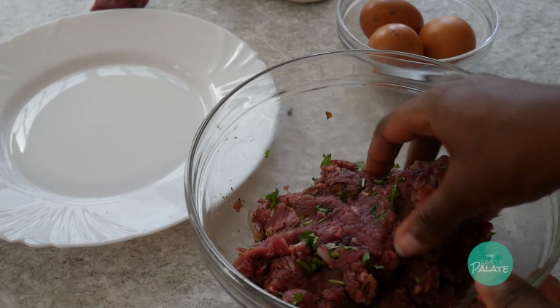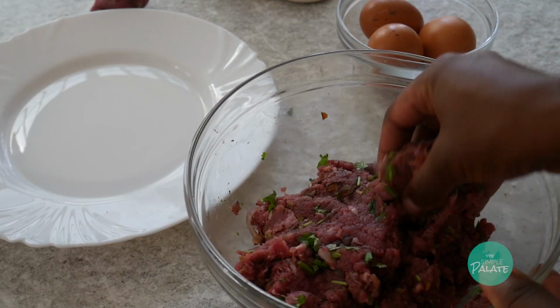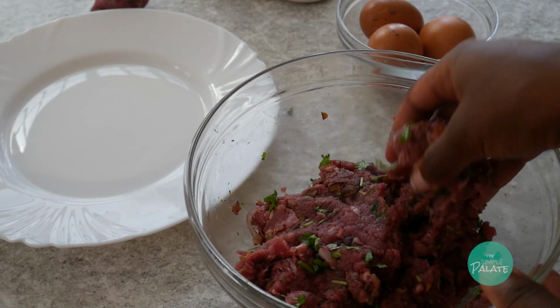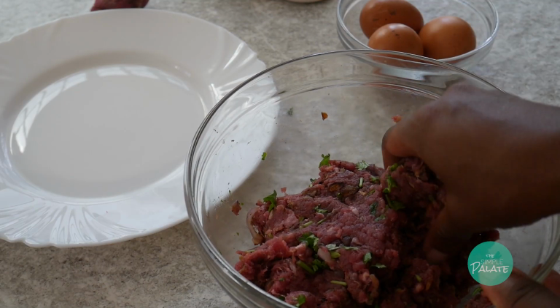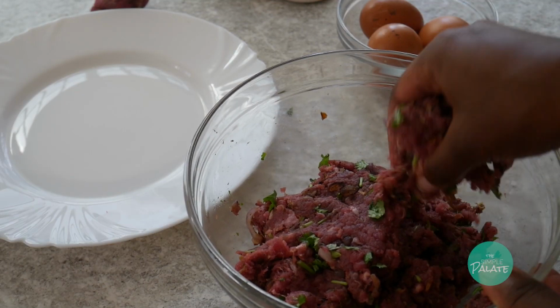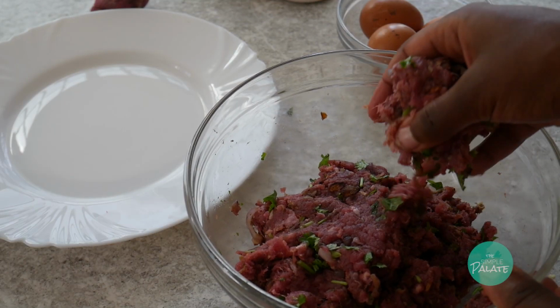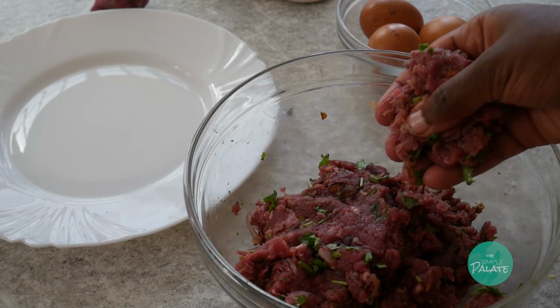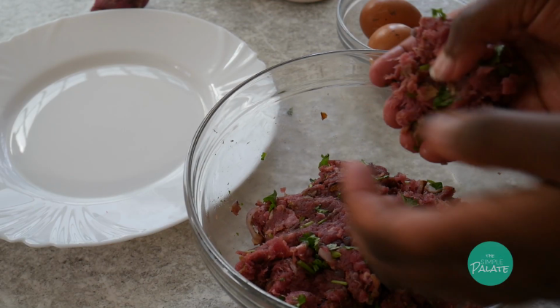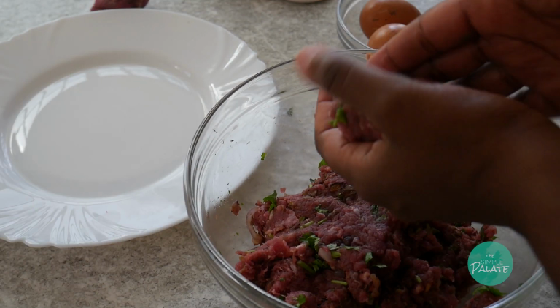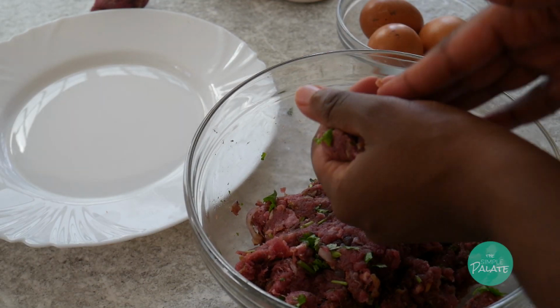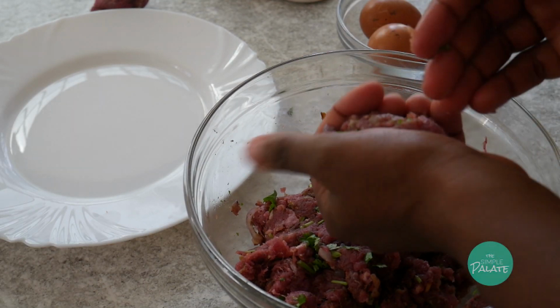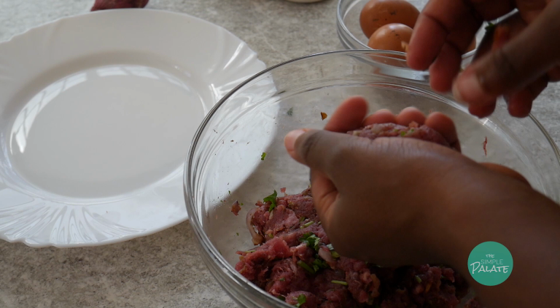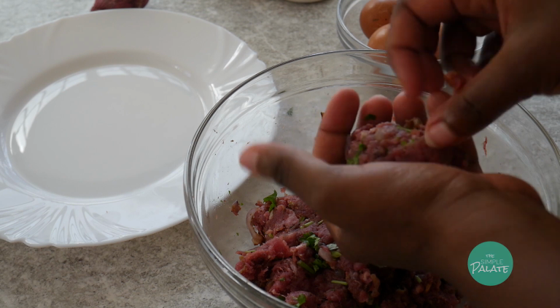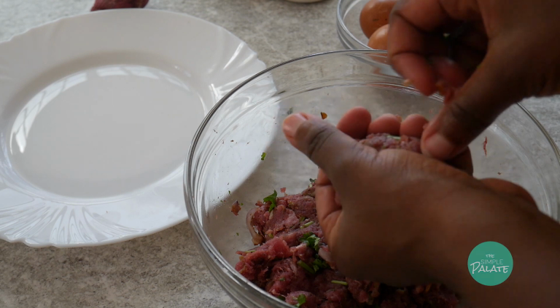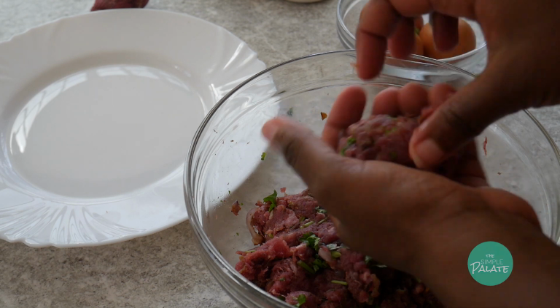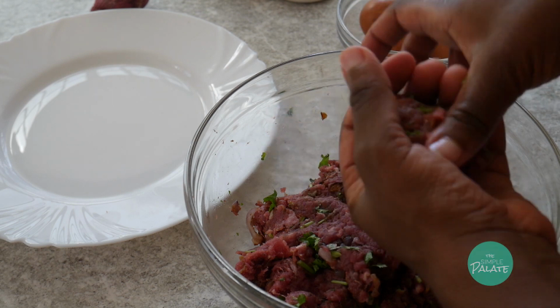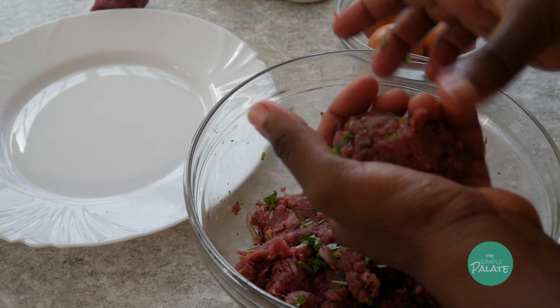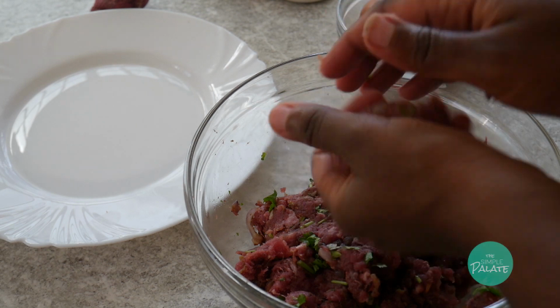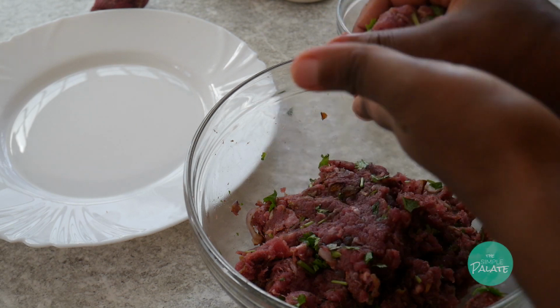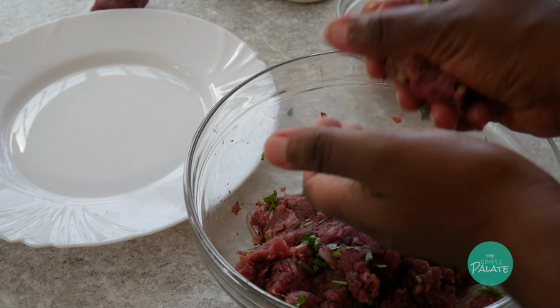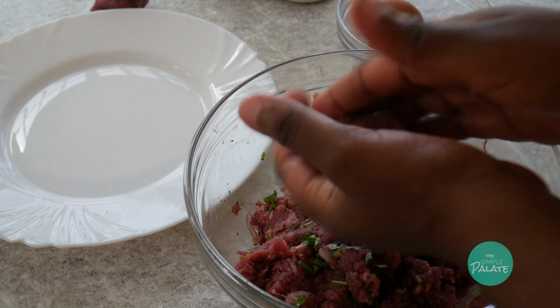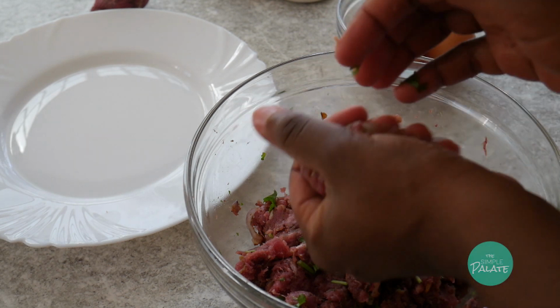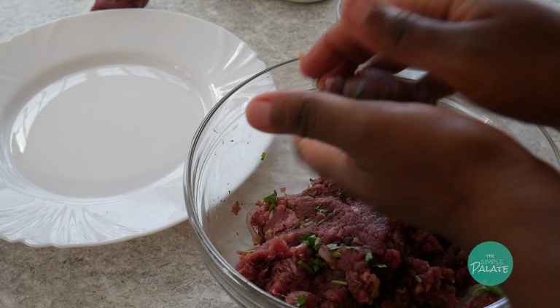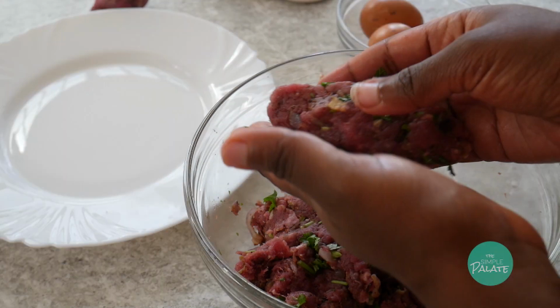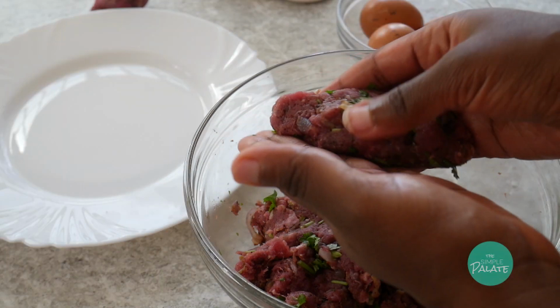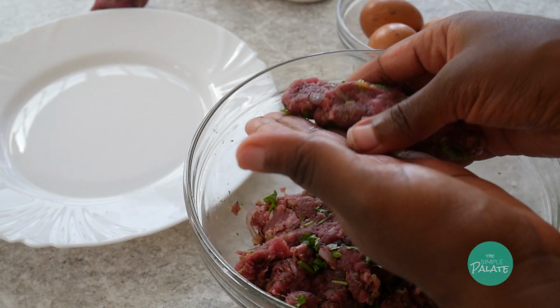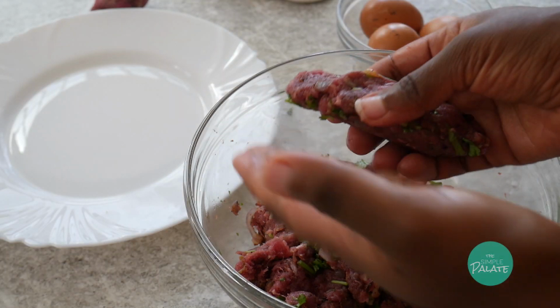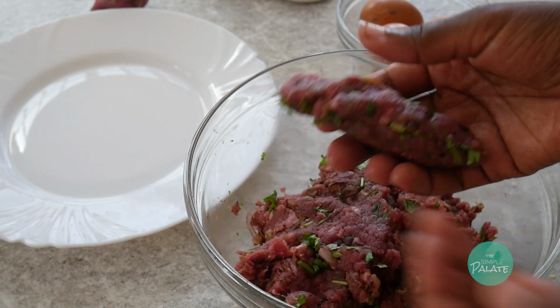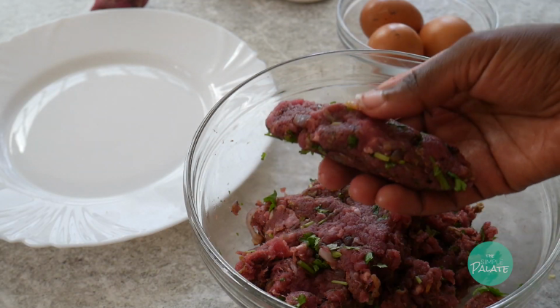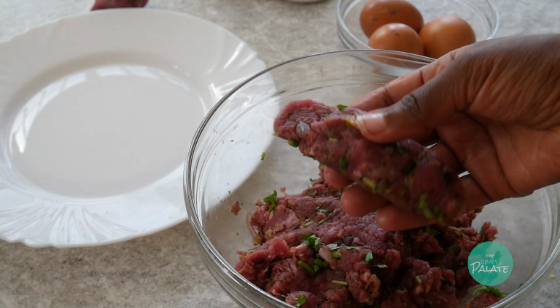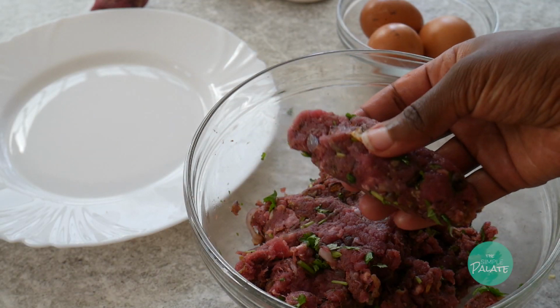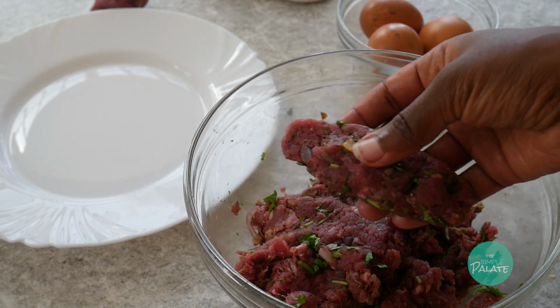Kebabs are usually long and oval, but you can really shape them to whatever shape you like. I went for the traditional look.